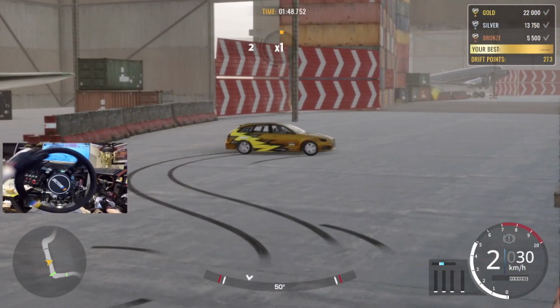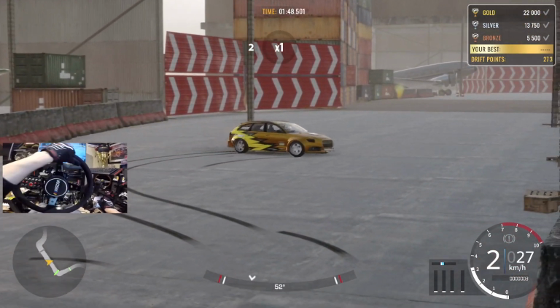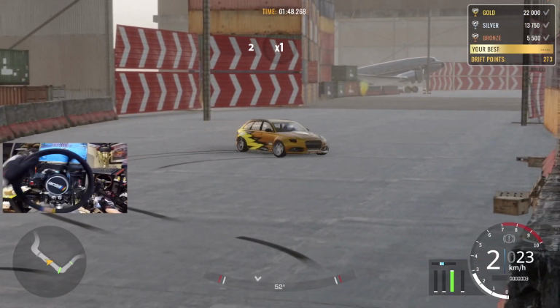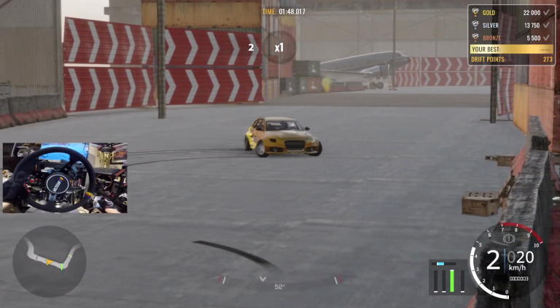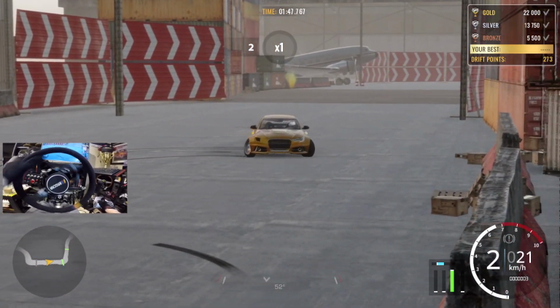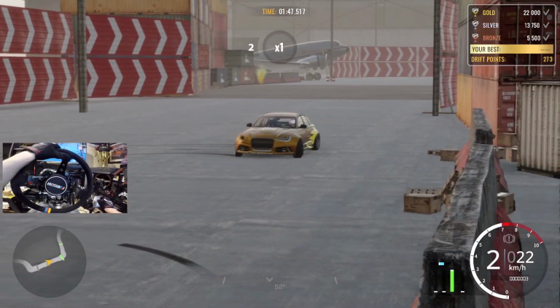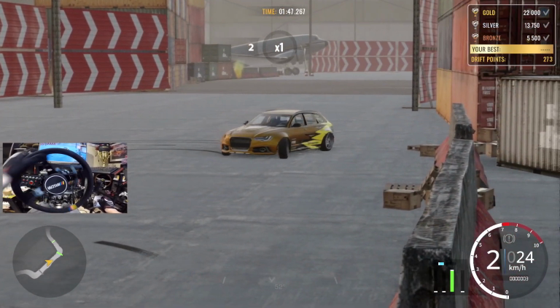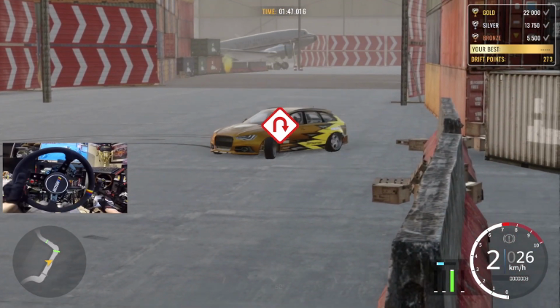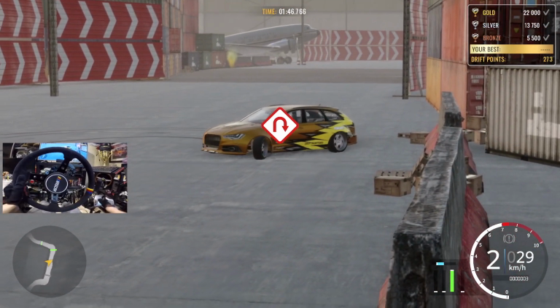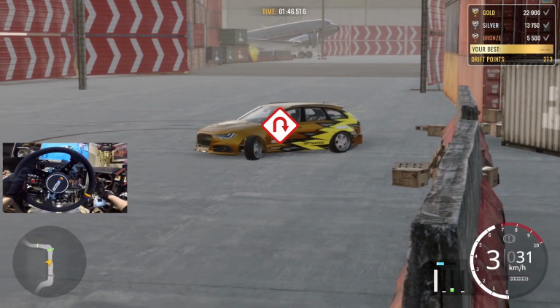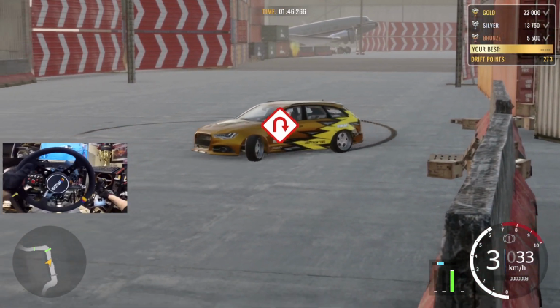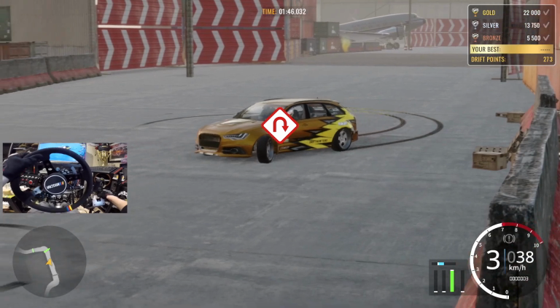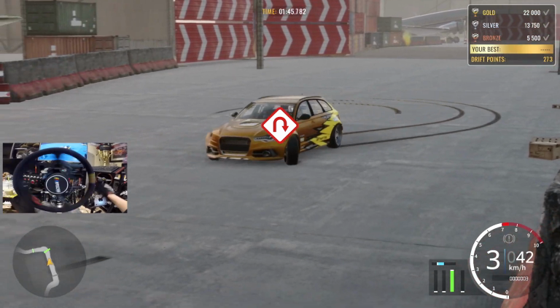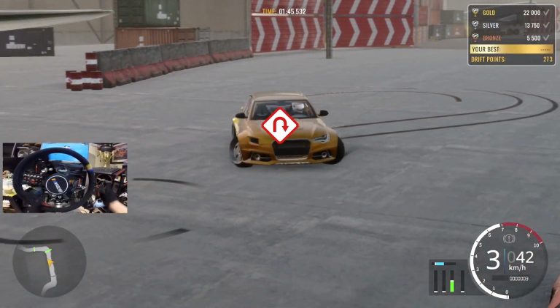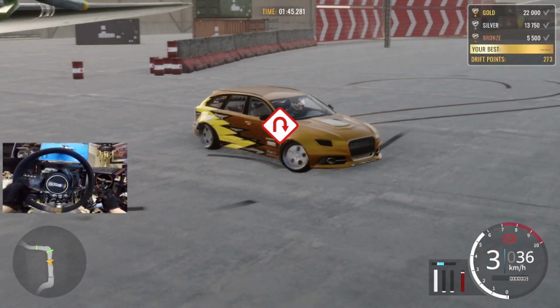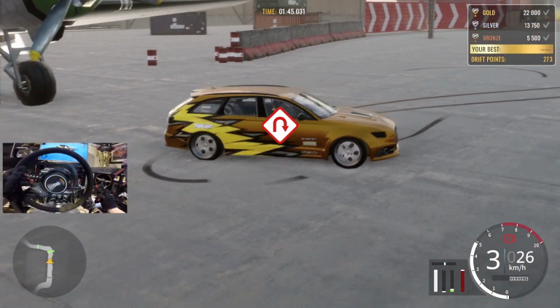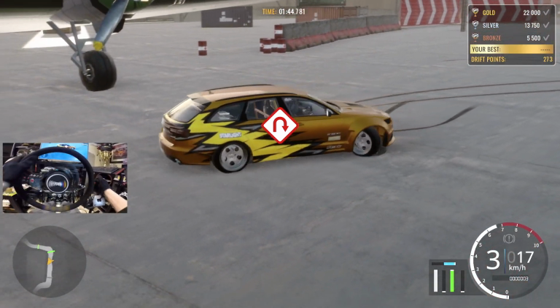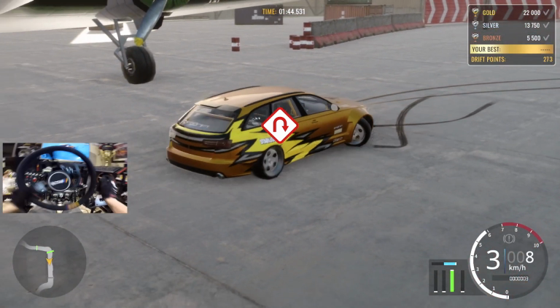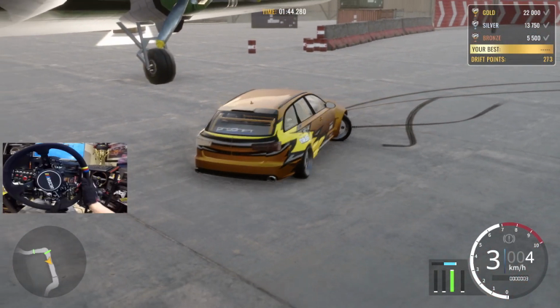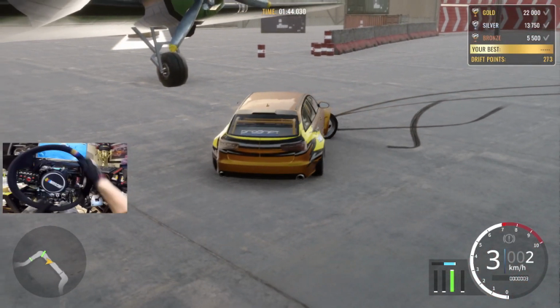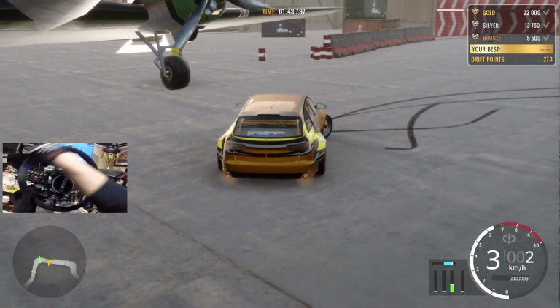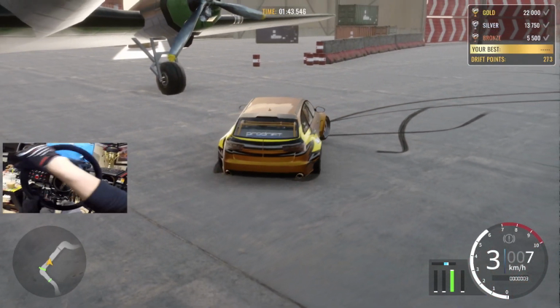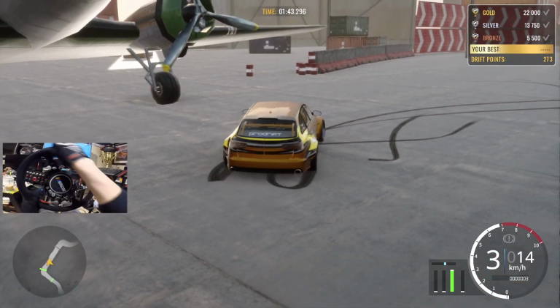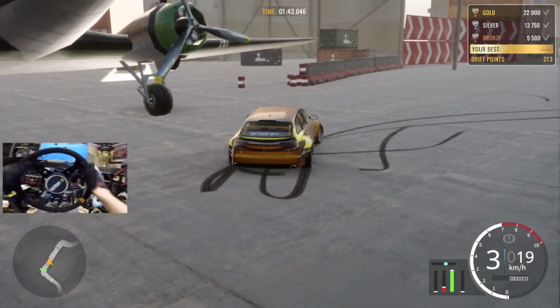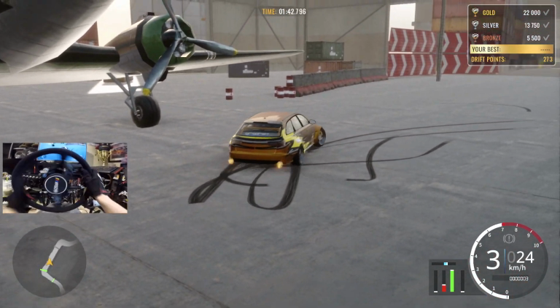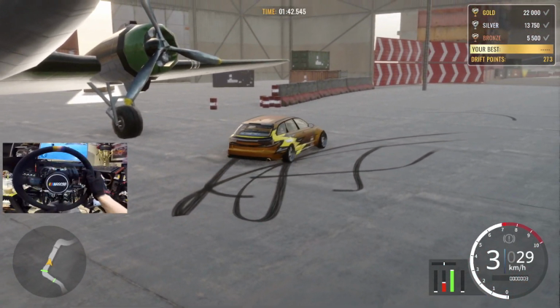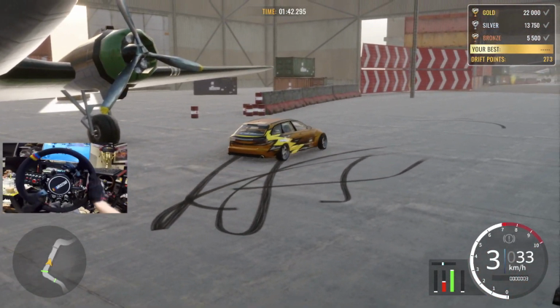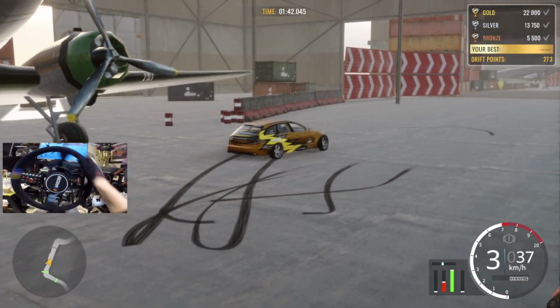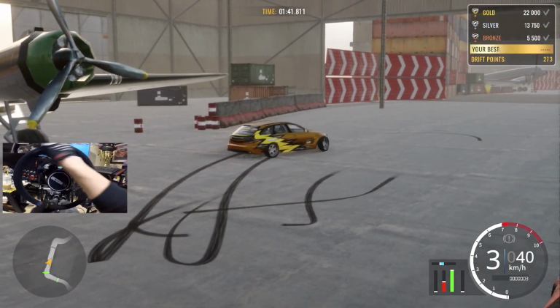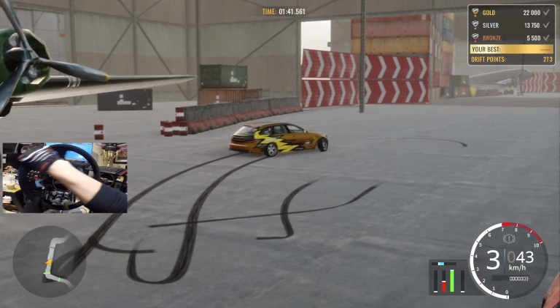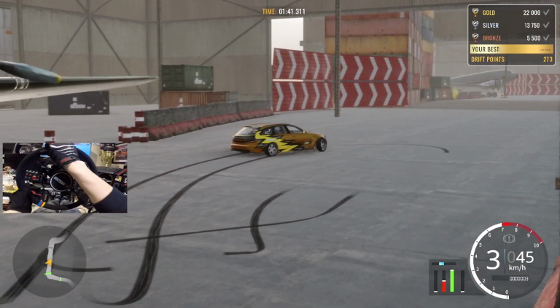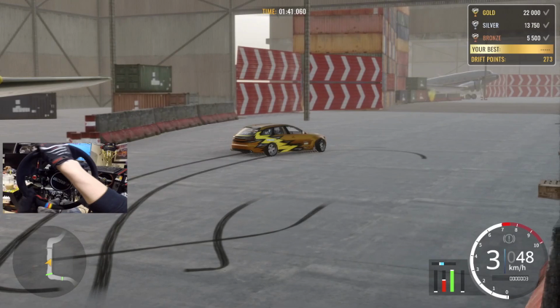I was looking at a nice black Honda wagon the other day — perfect little grocery getter for the family, right?